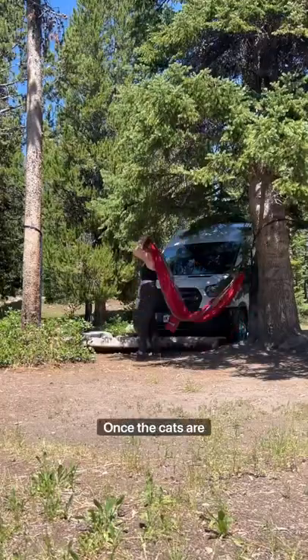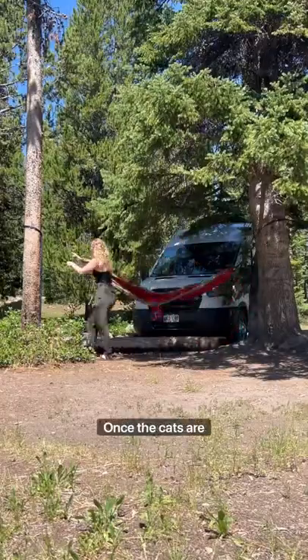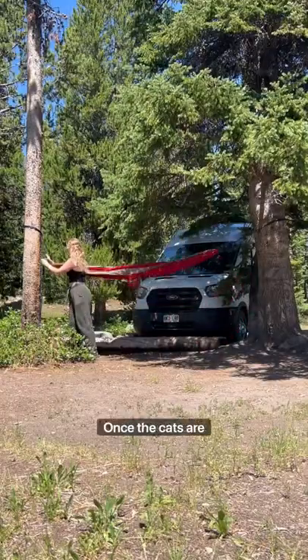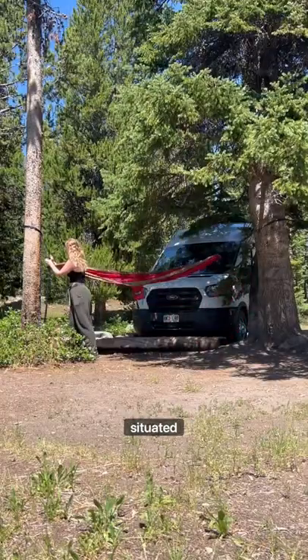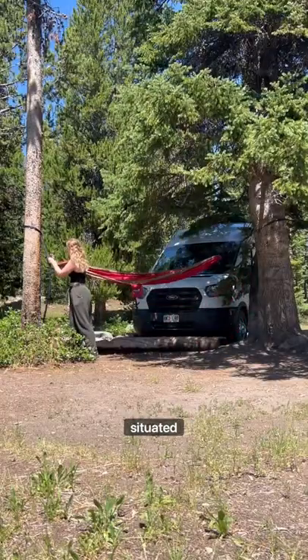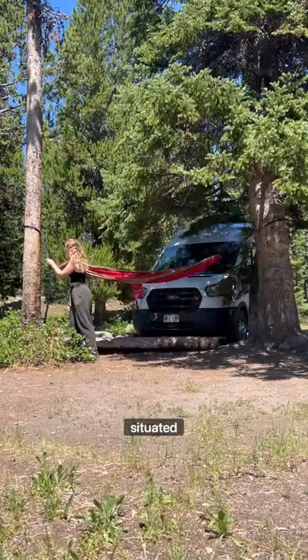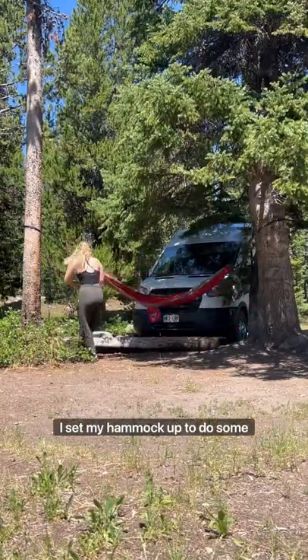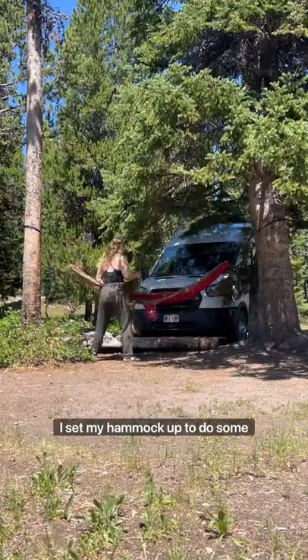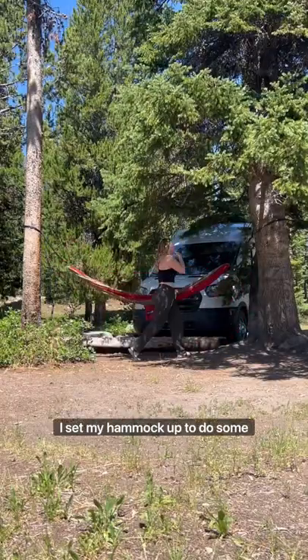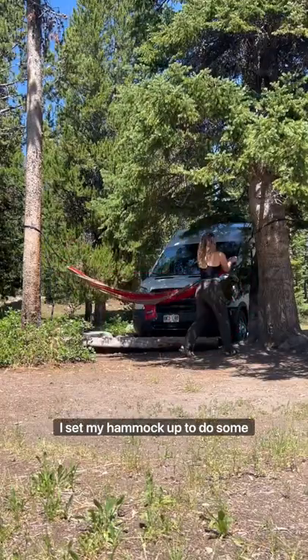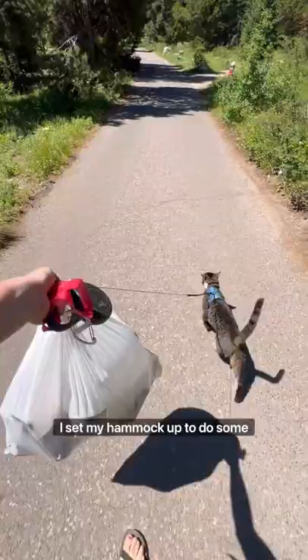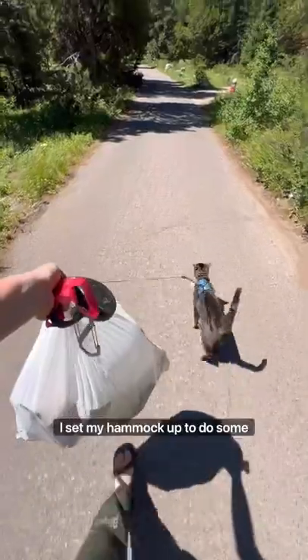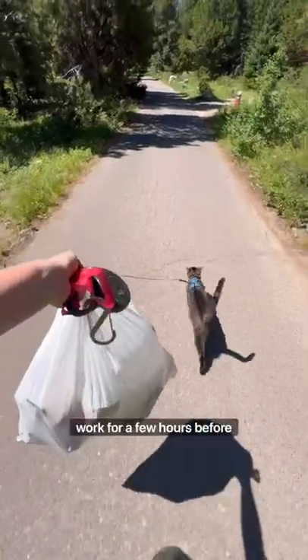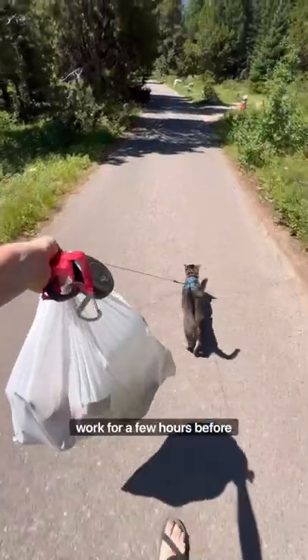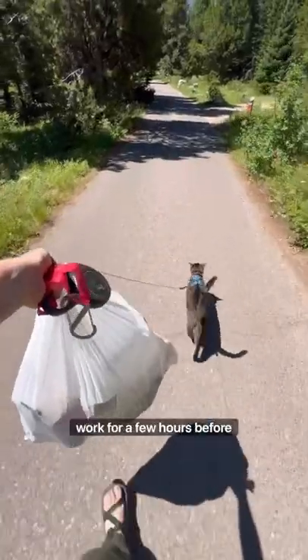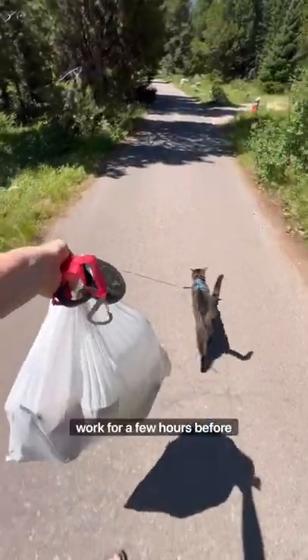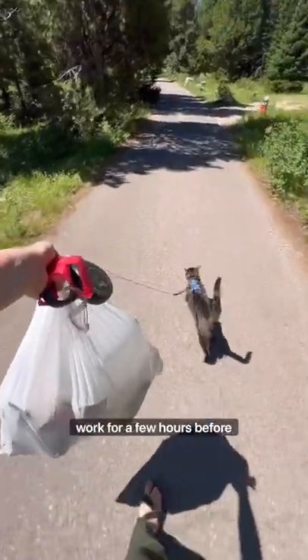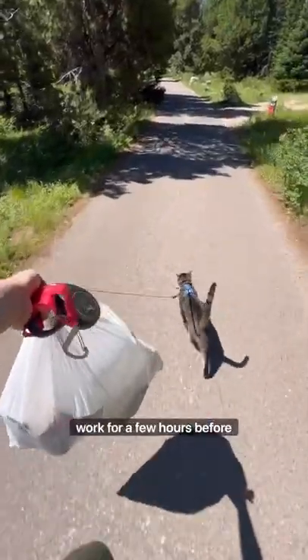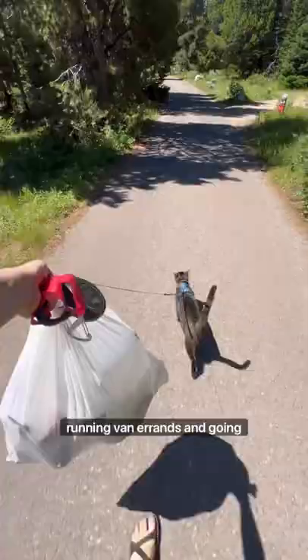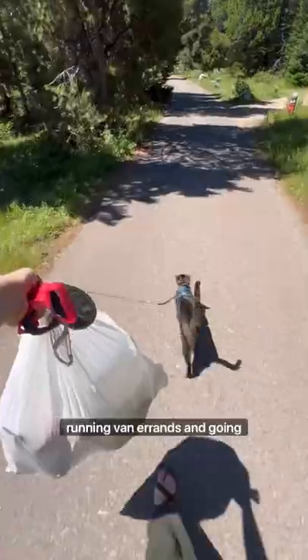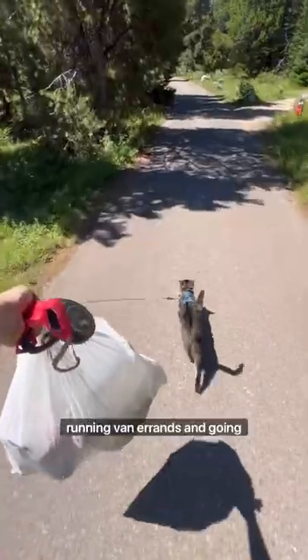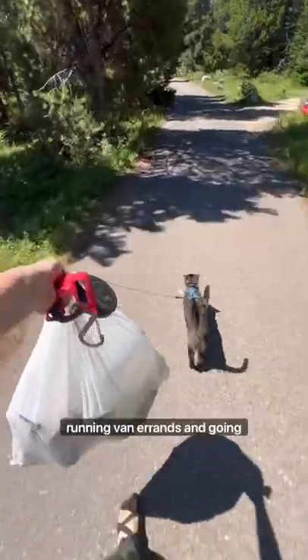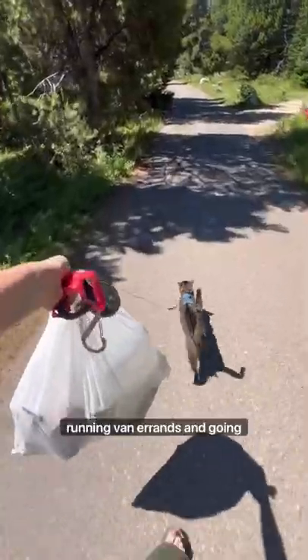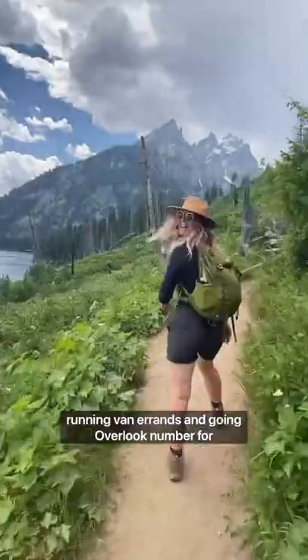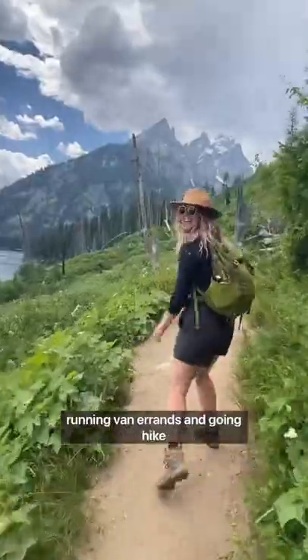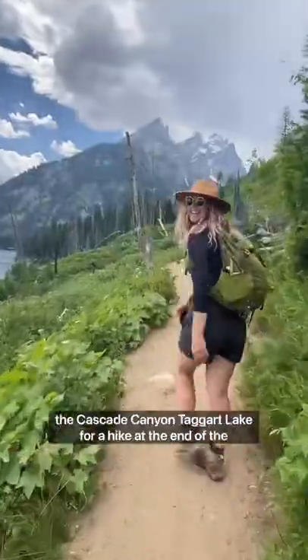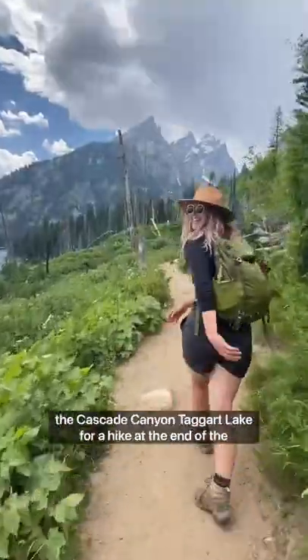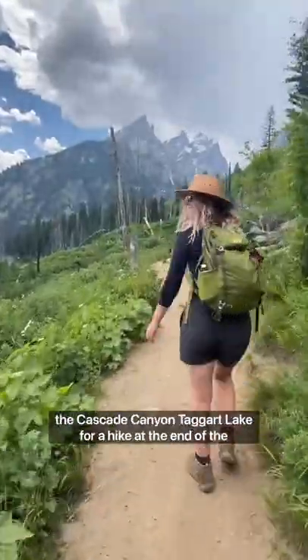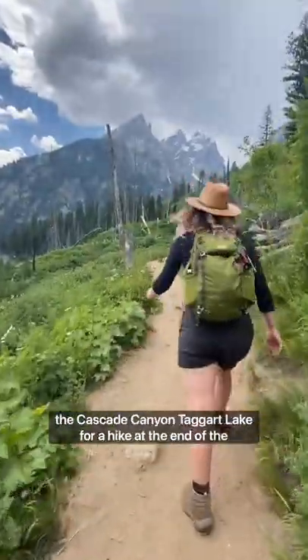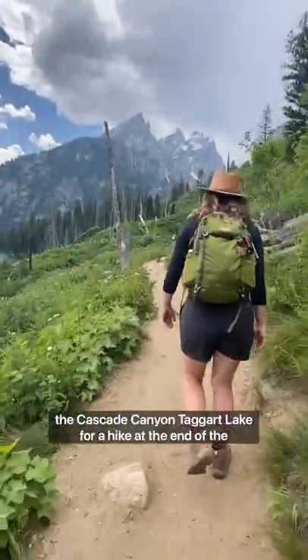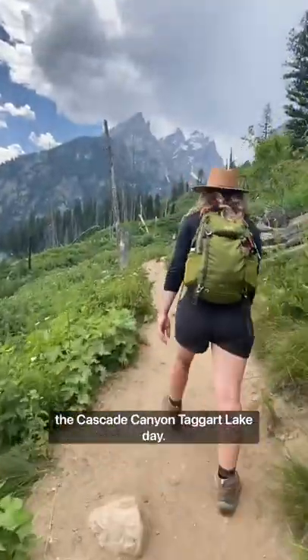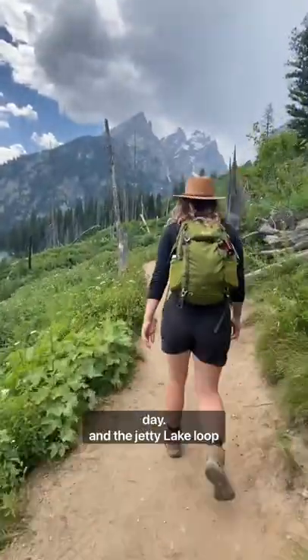Once the cats are situated I set my hammock up to do some work for a few hours before running van errands and going for a hike at the end of the day.